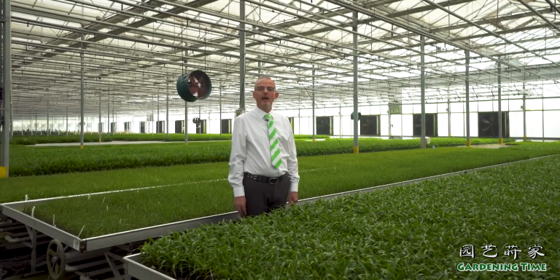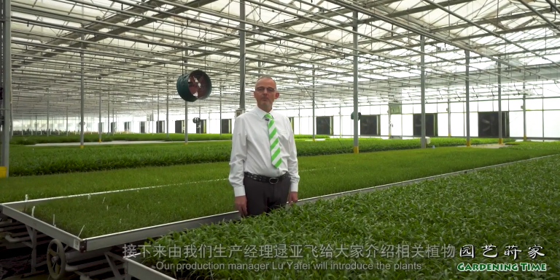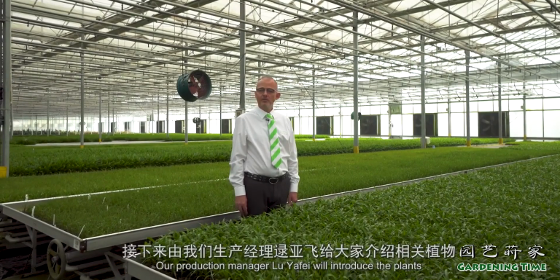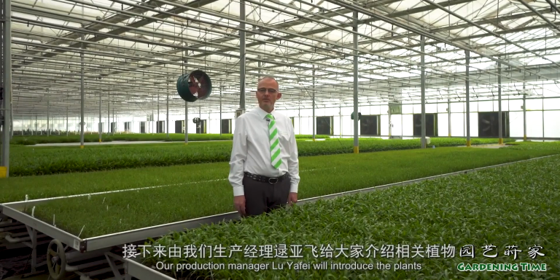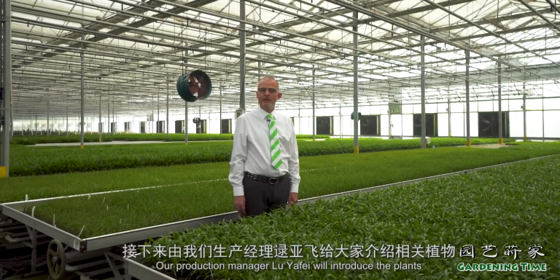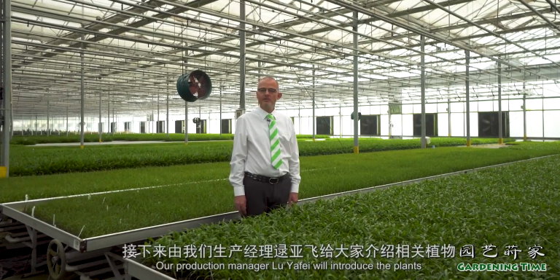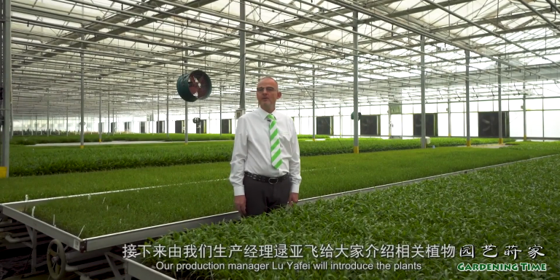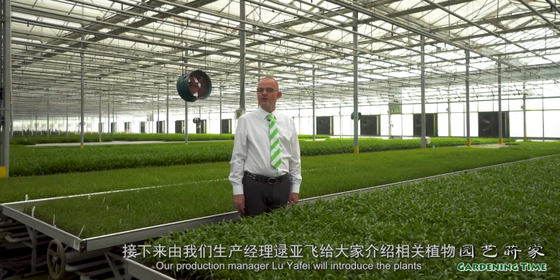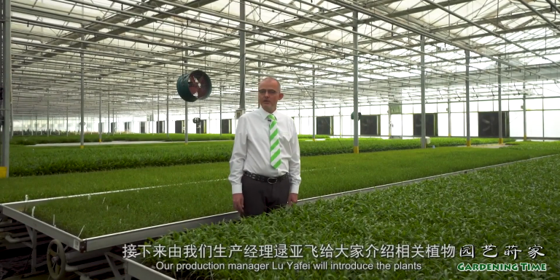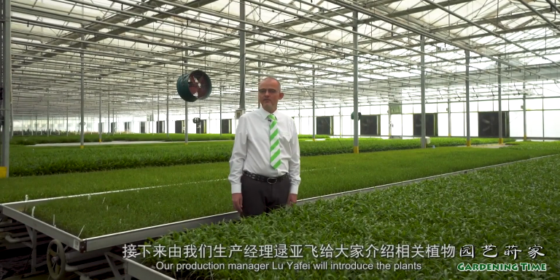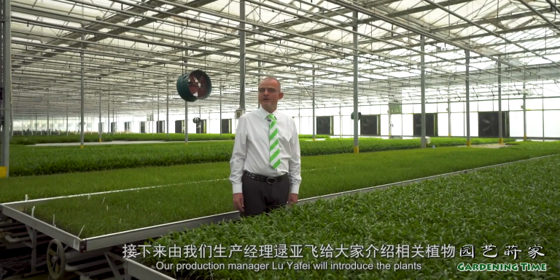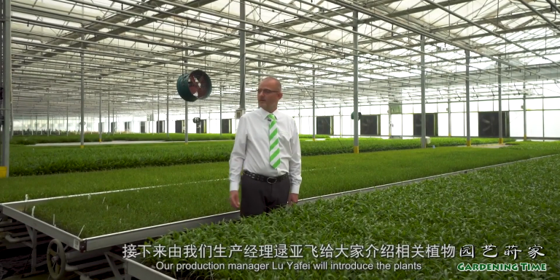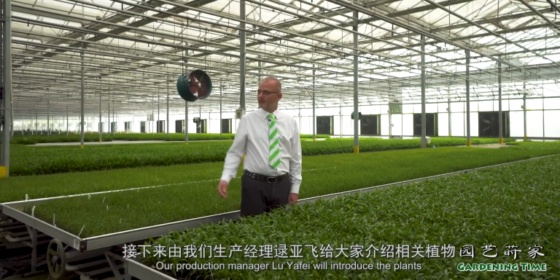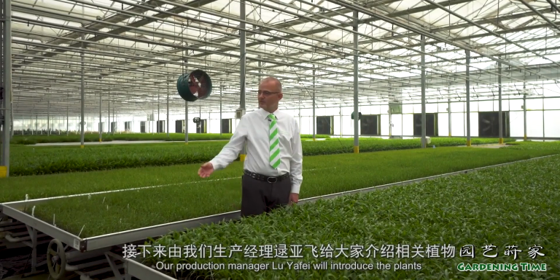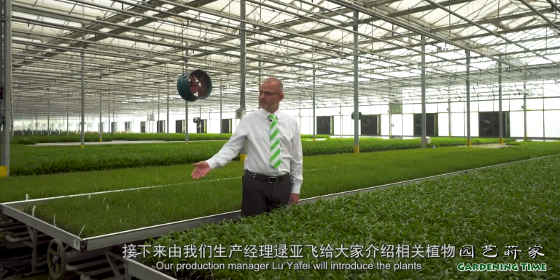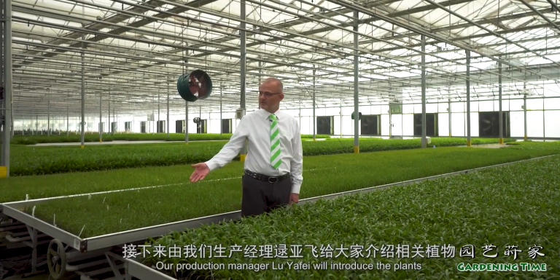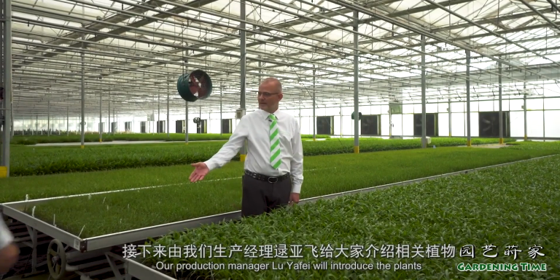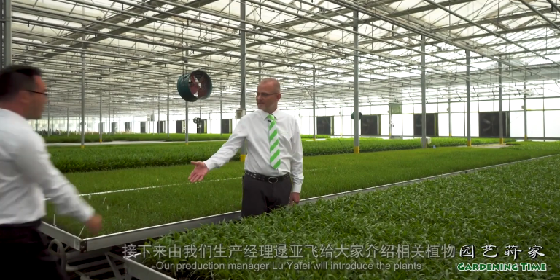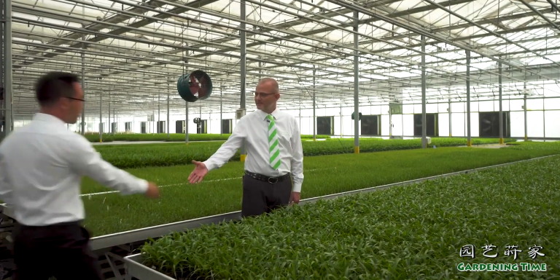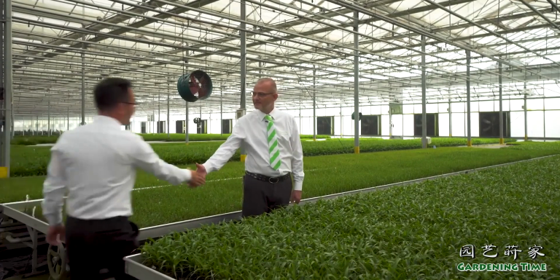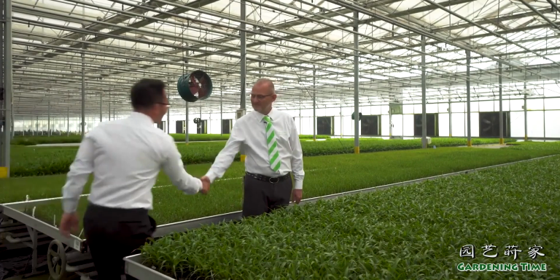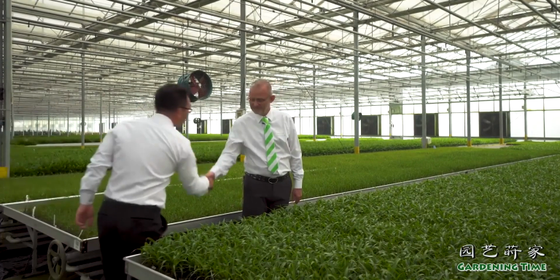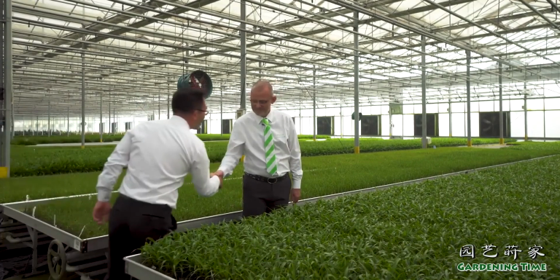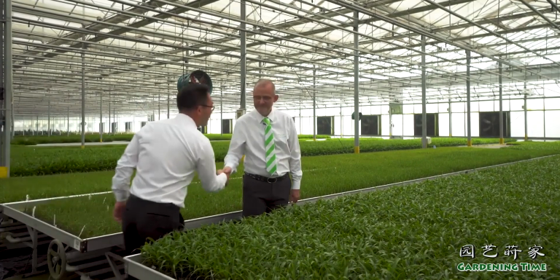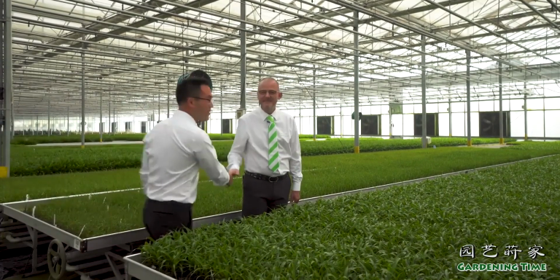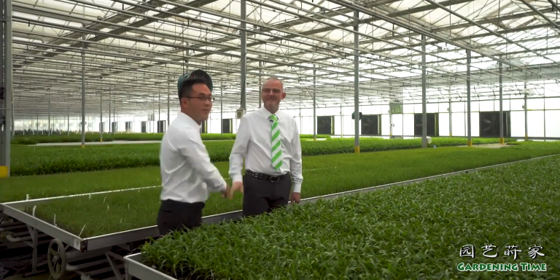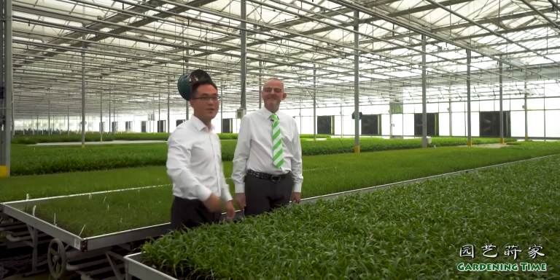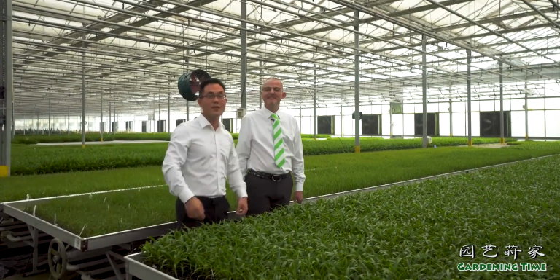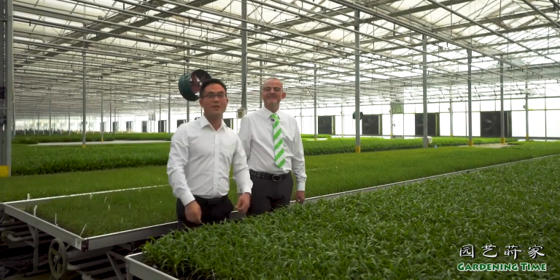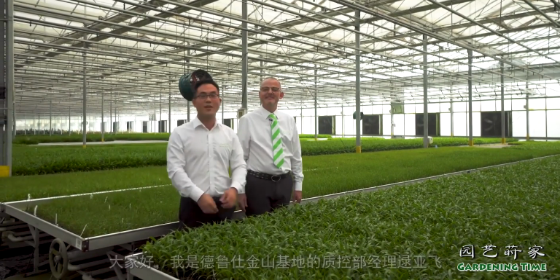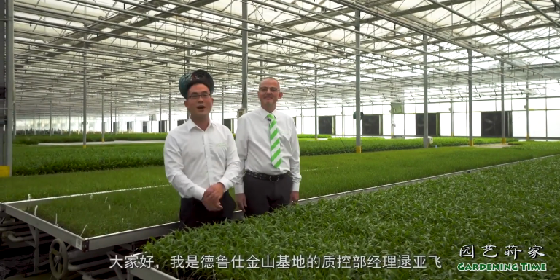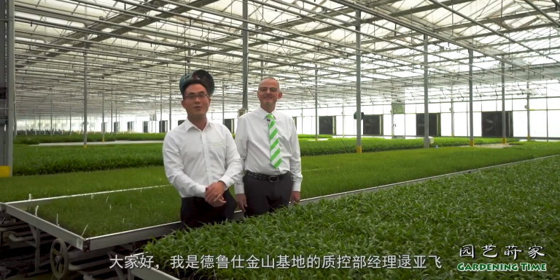Our production manager, Lu Yaffe, will now introduce the plants.